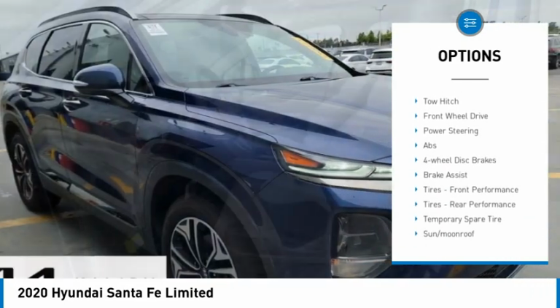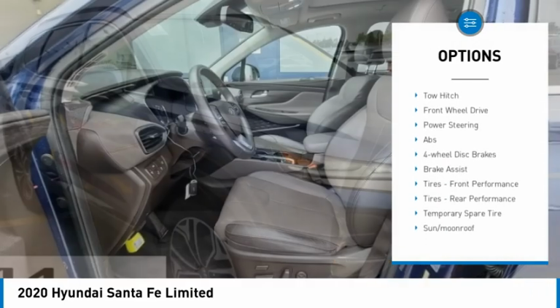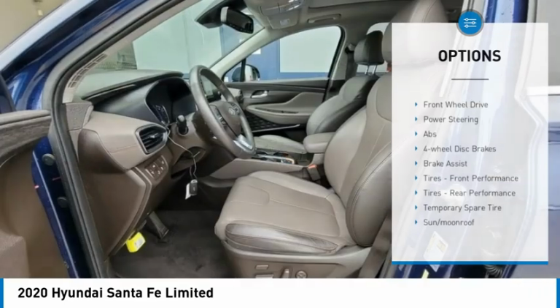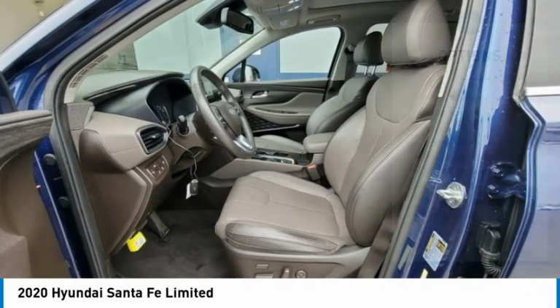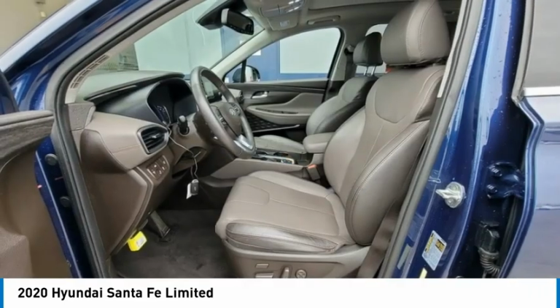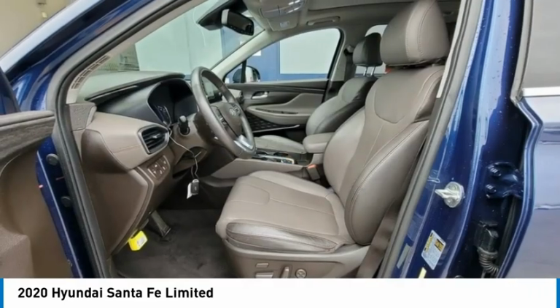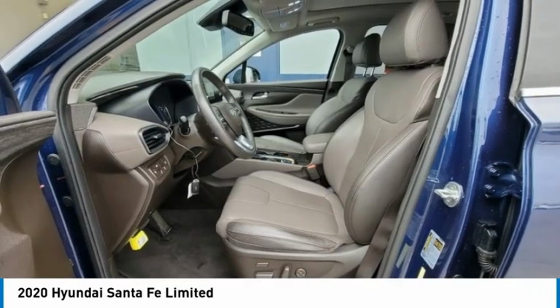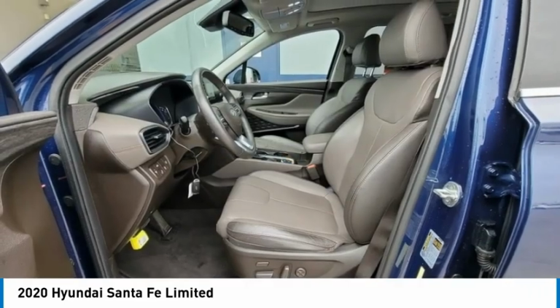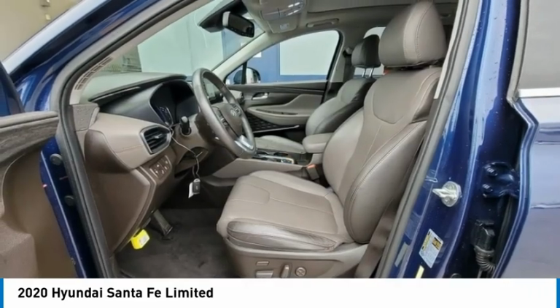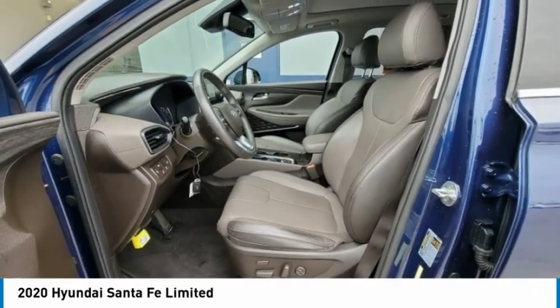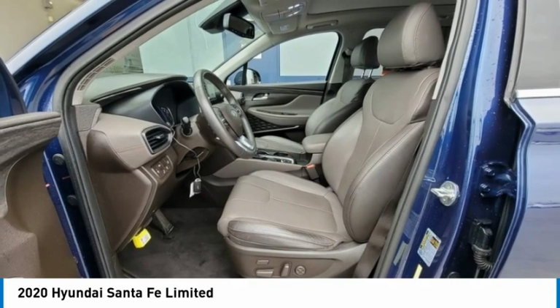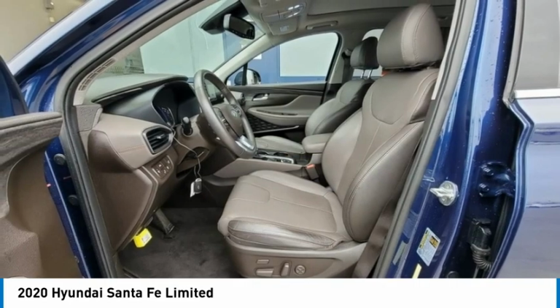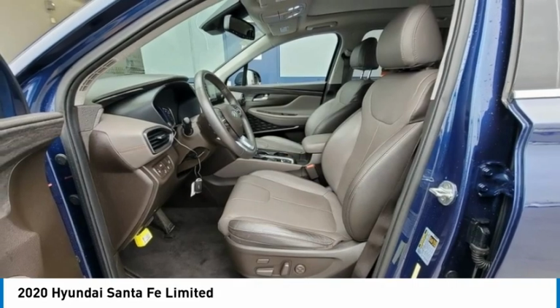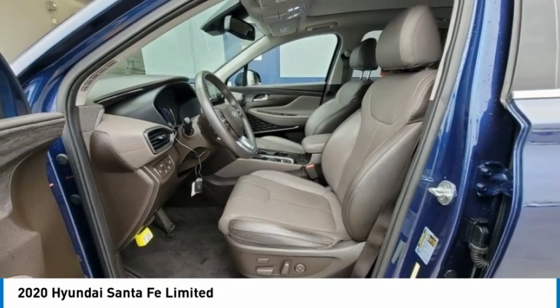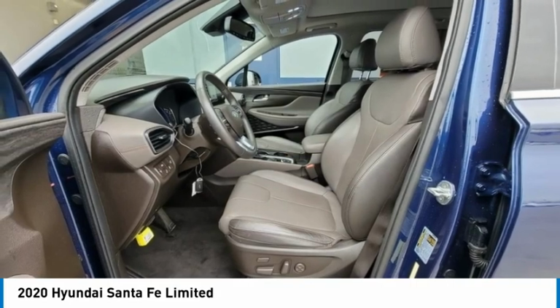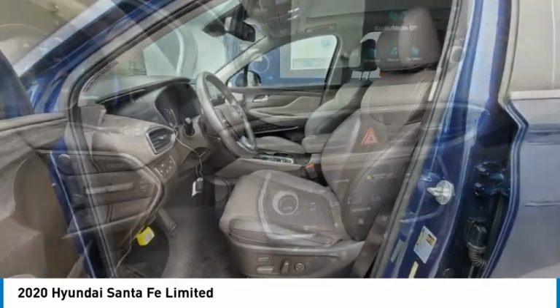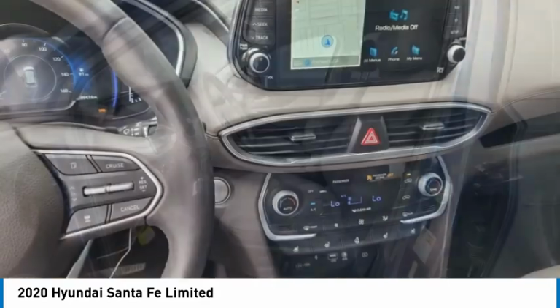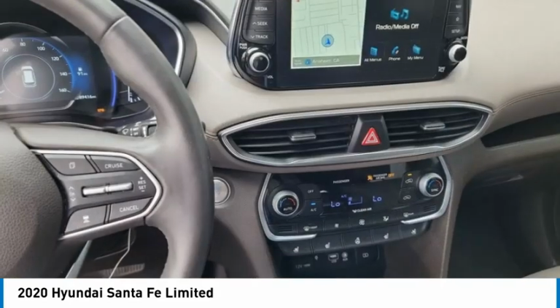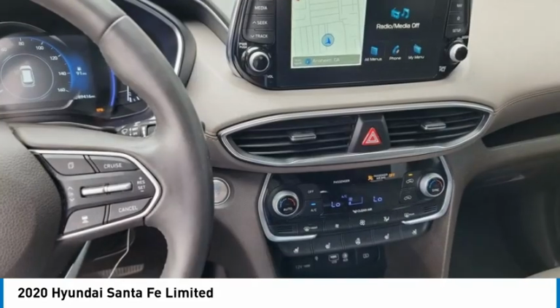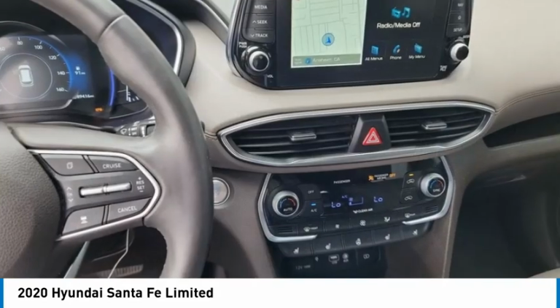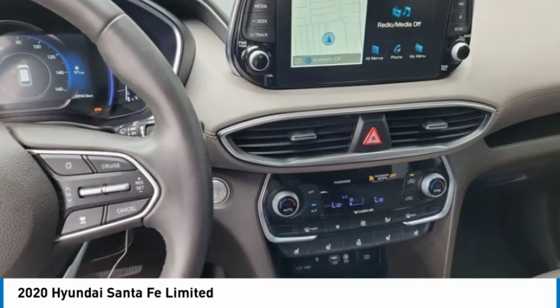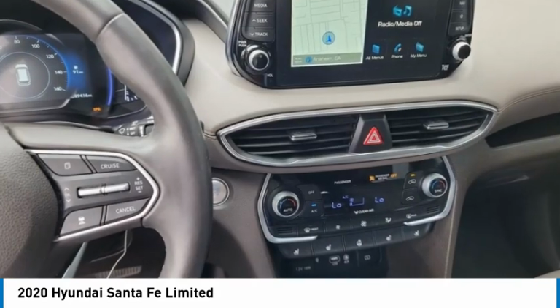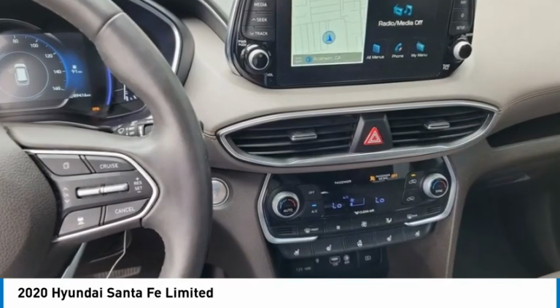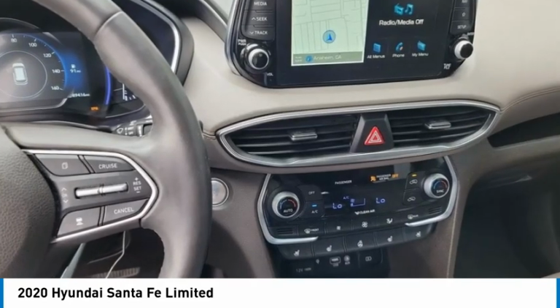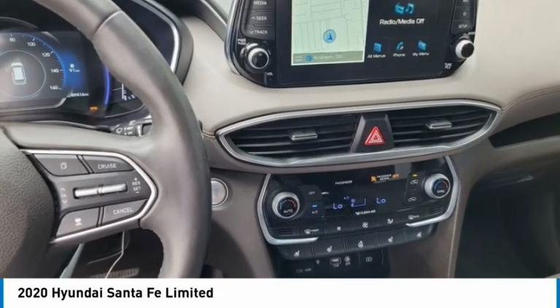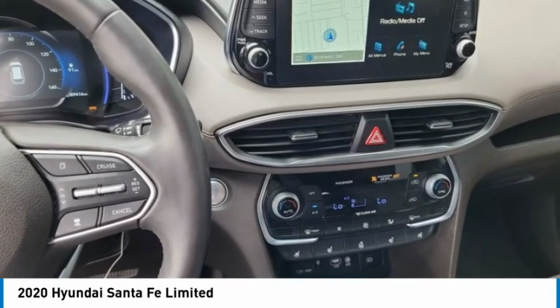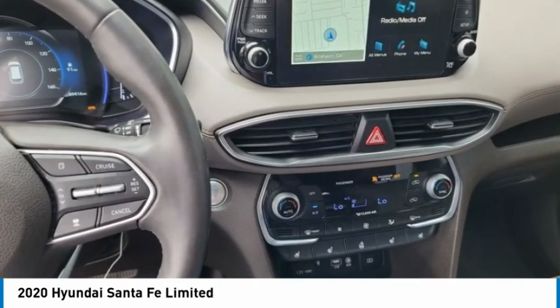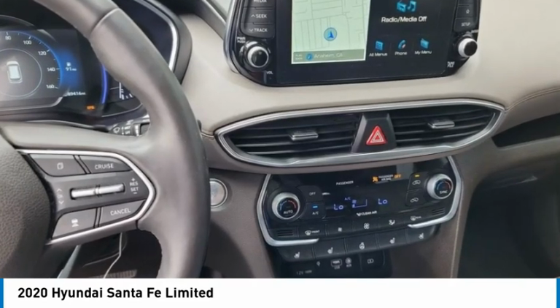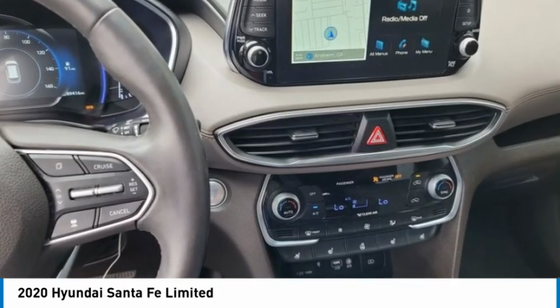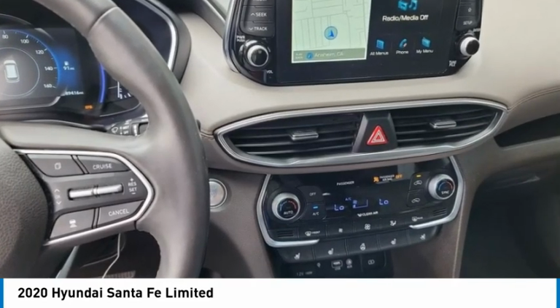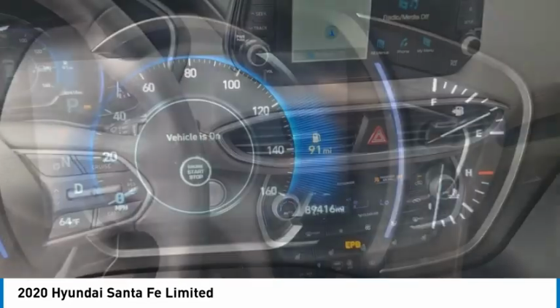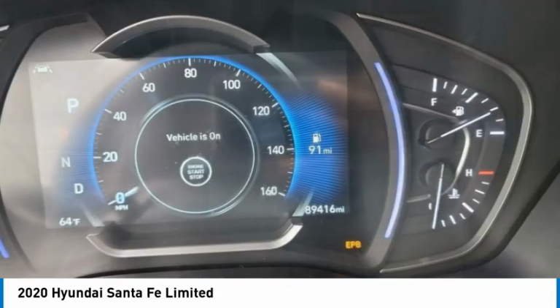Aluminum wheels, remote engine start, rear spoiler. Your new ride is just a phone call away.